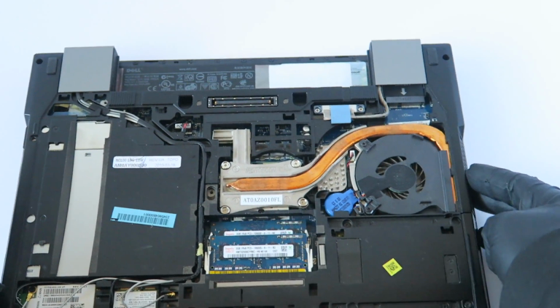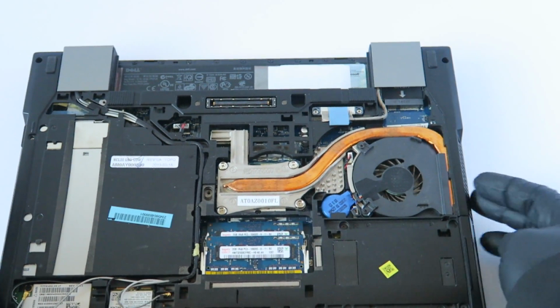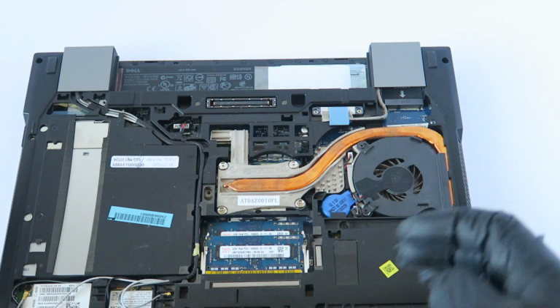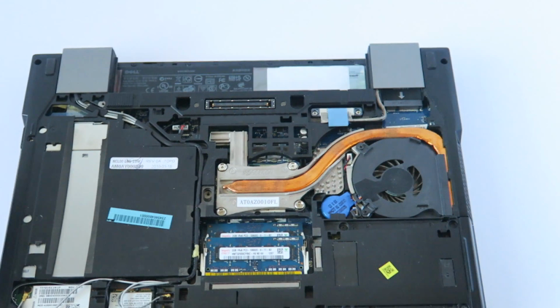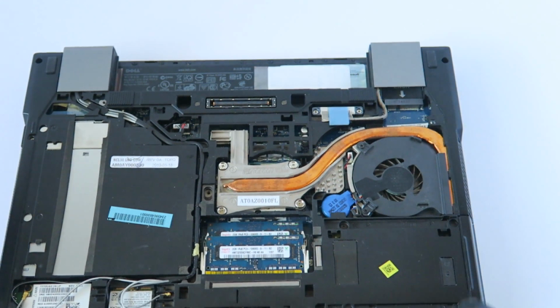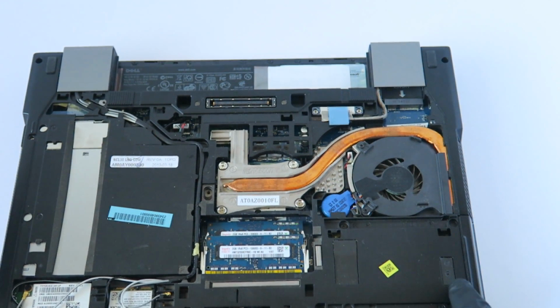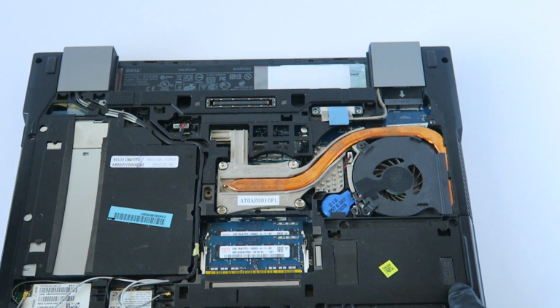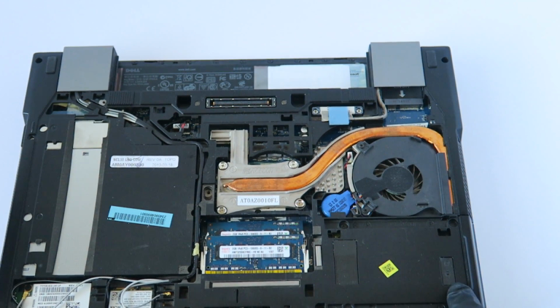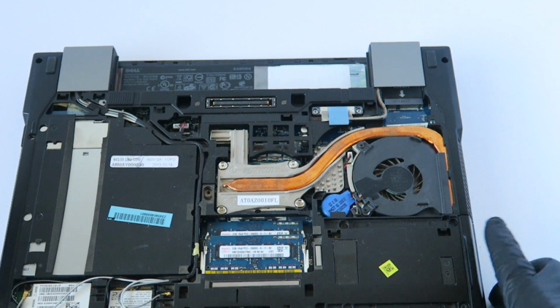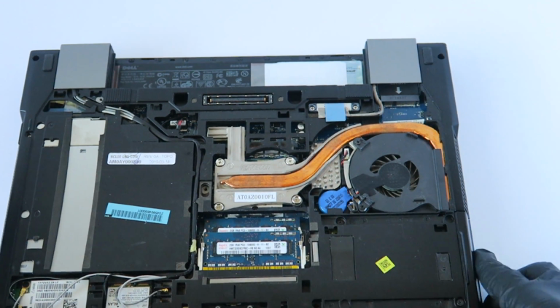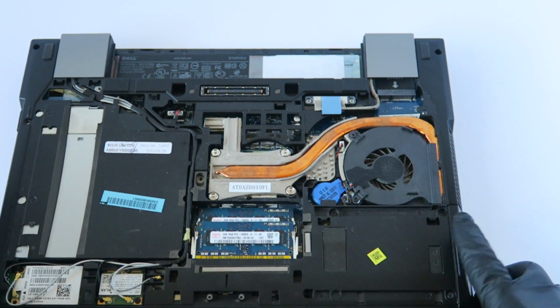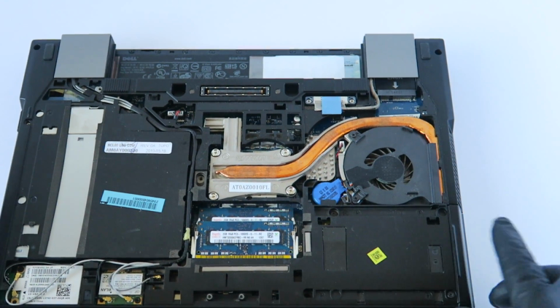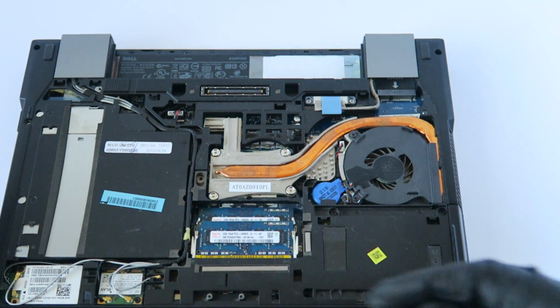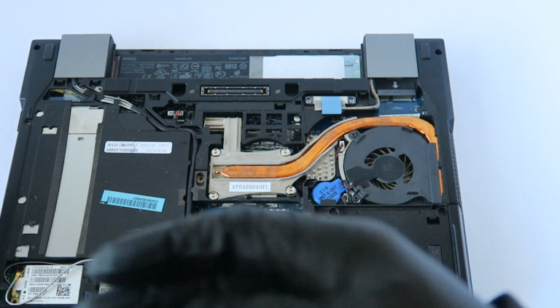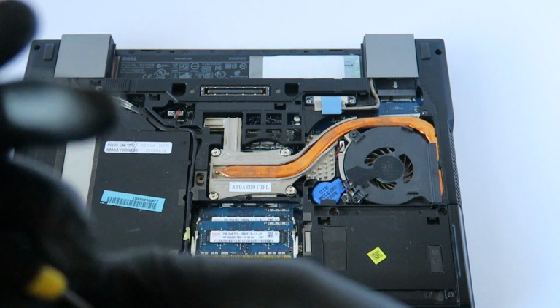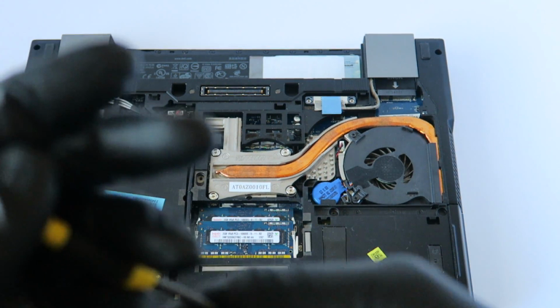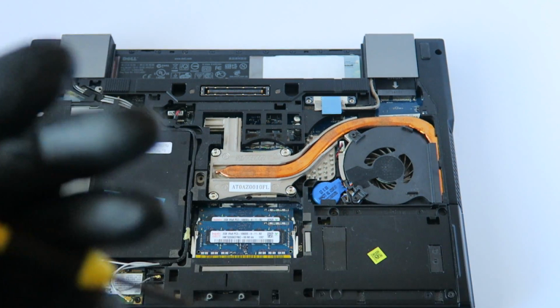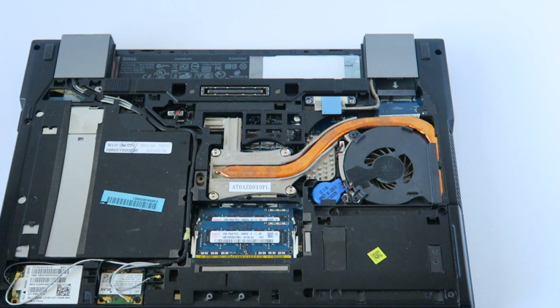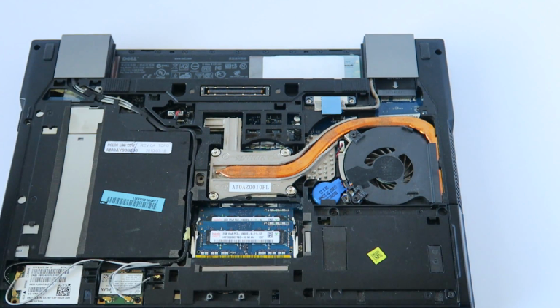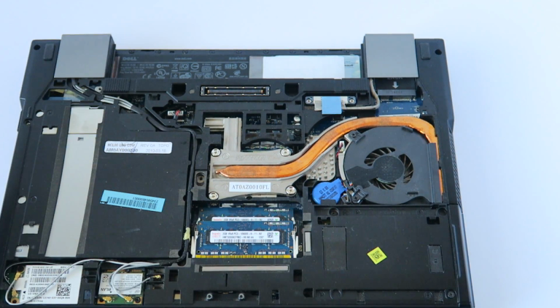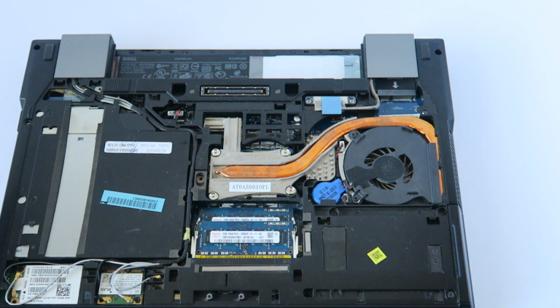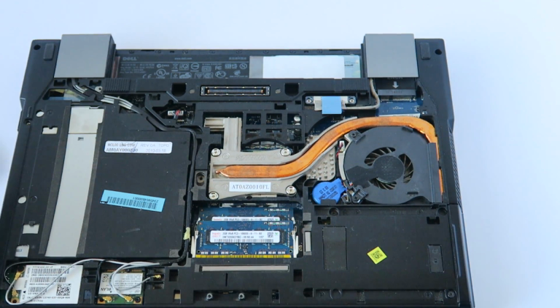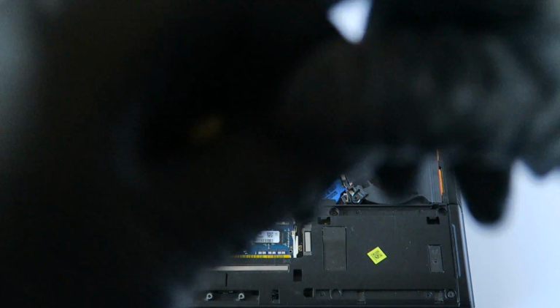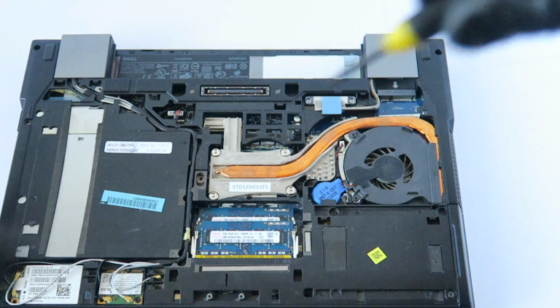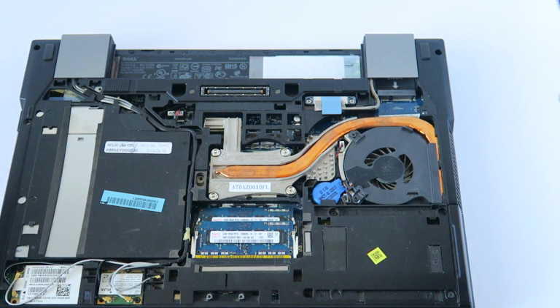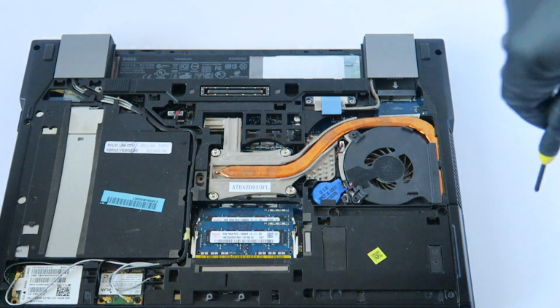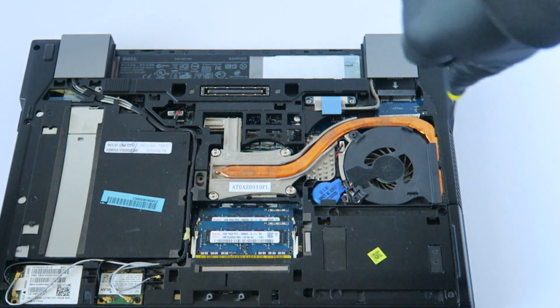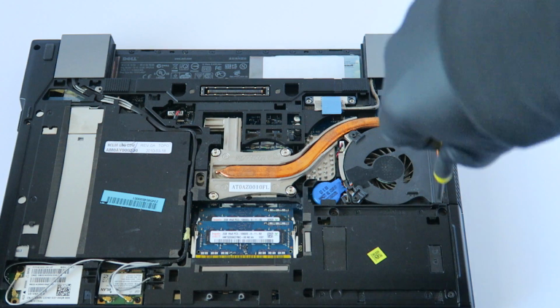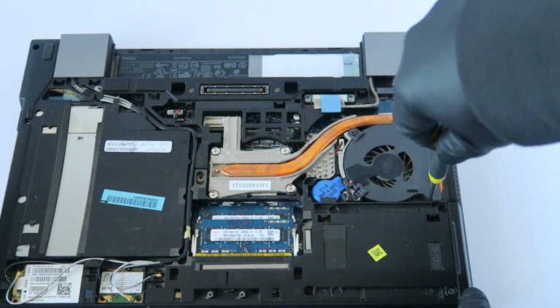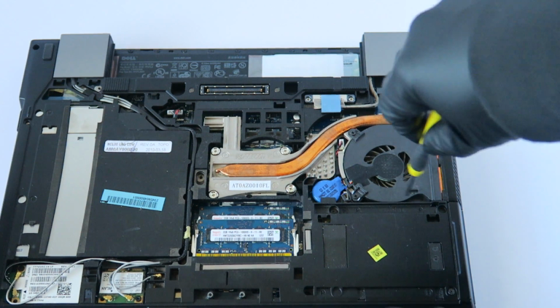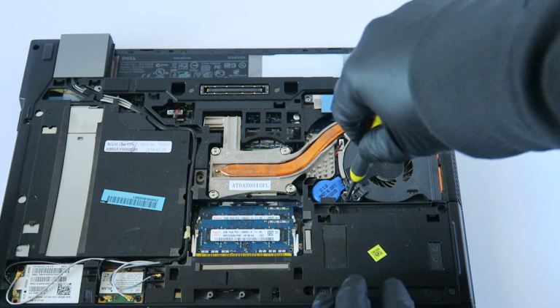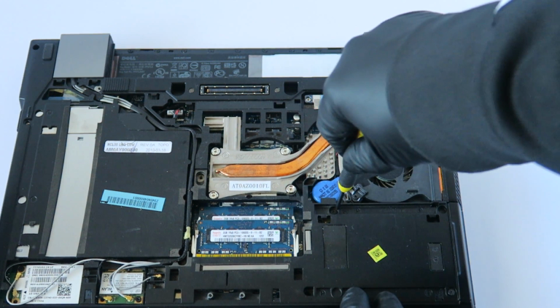We're also upgrading from hard drive to solid state drive. What you need to do is remove the two screws here.